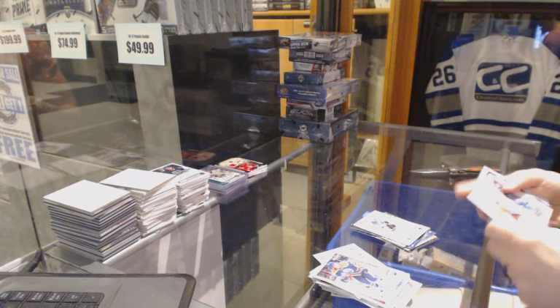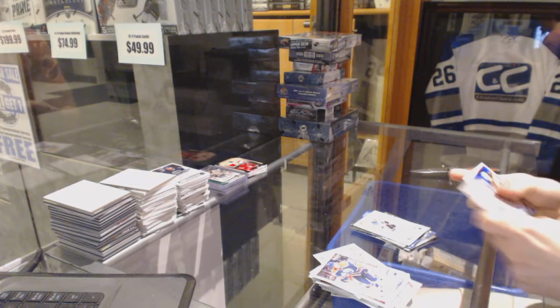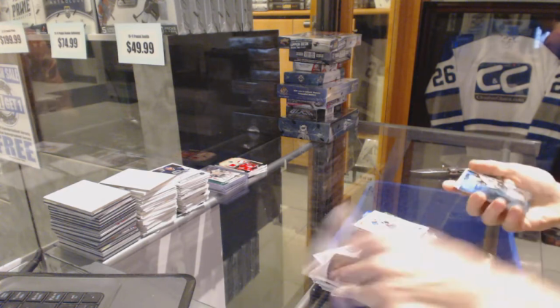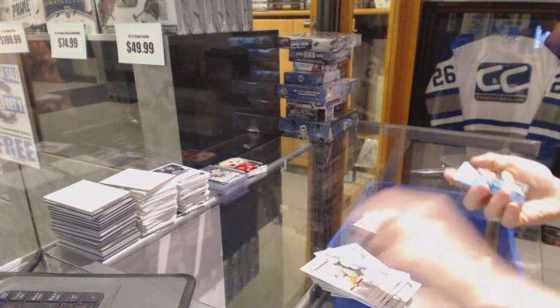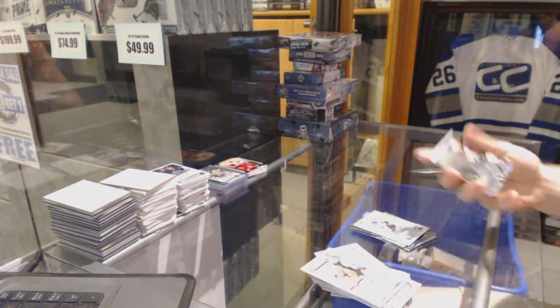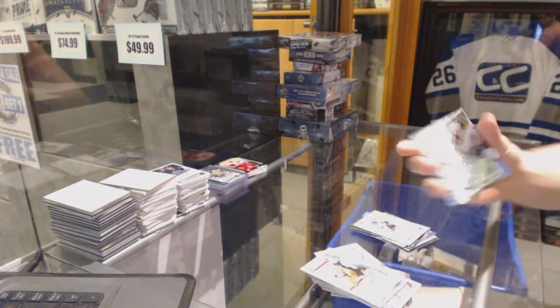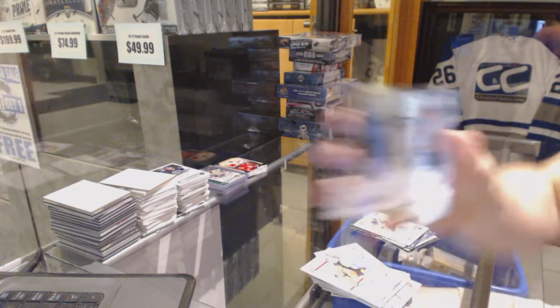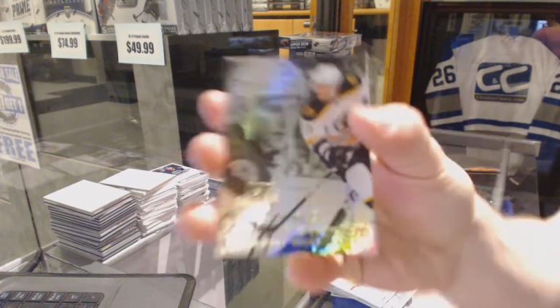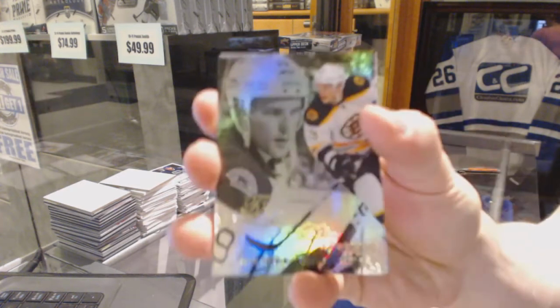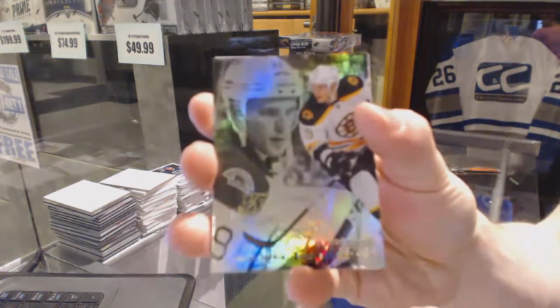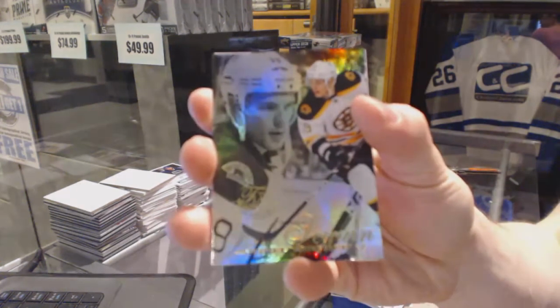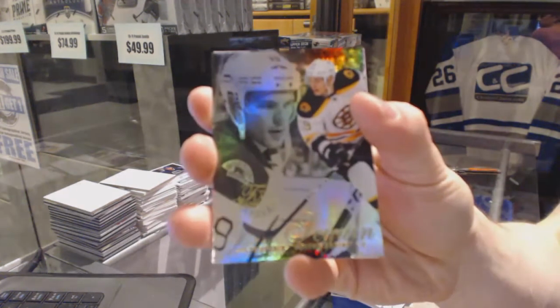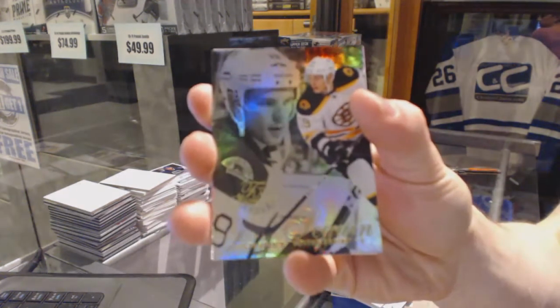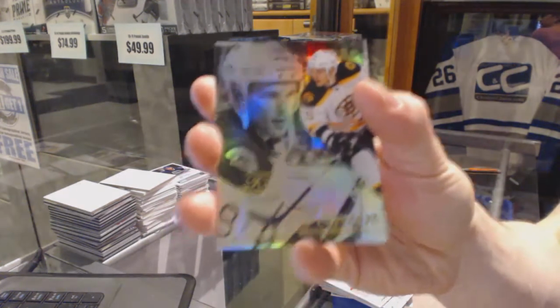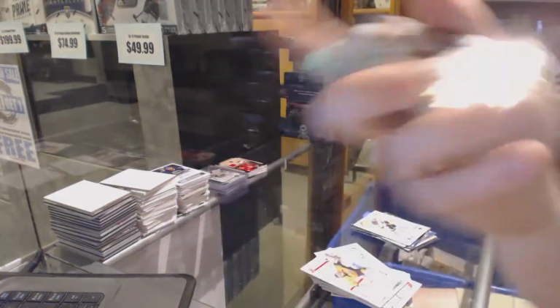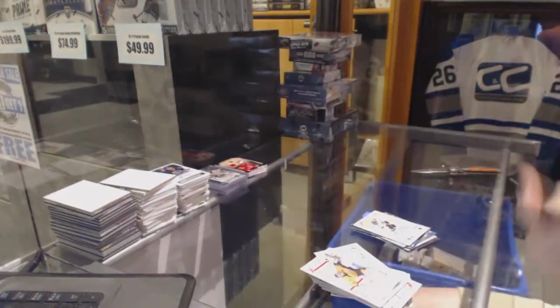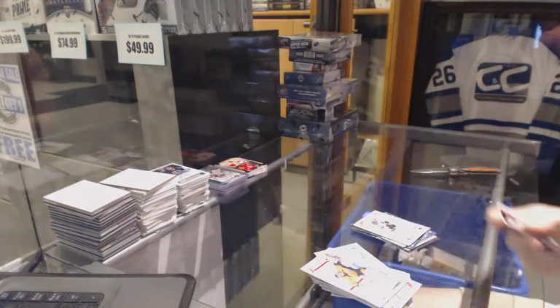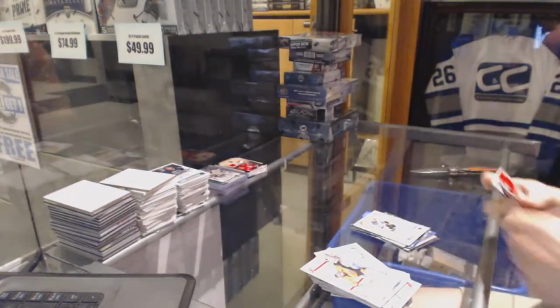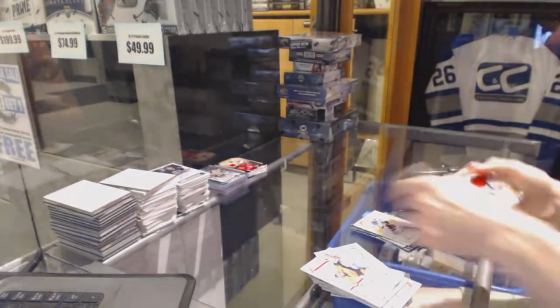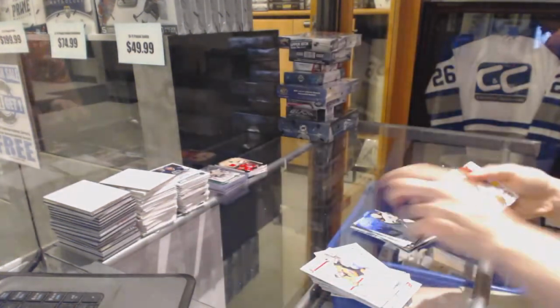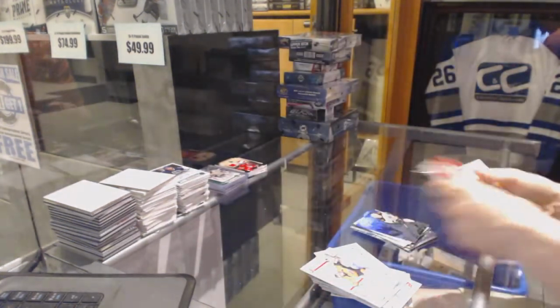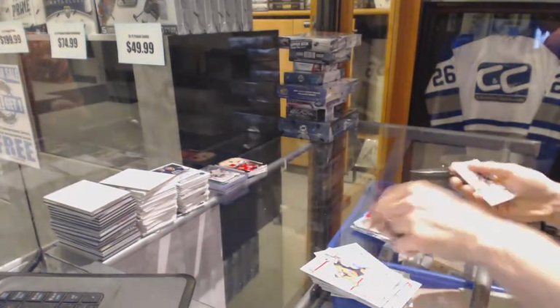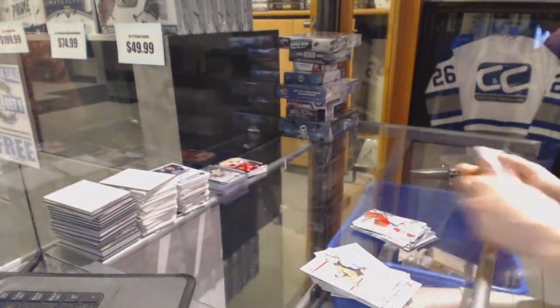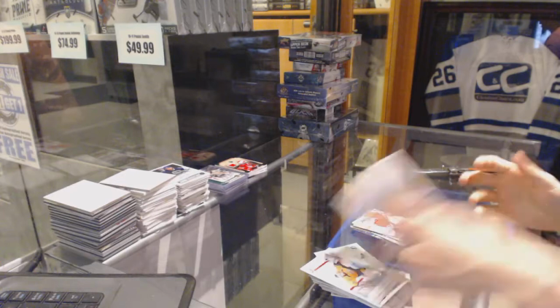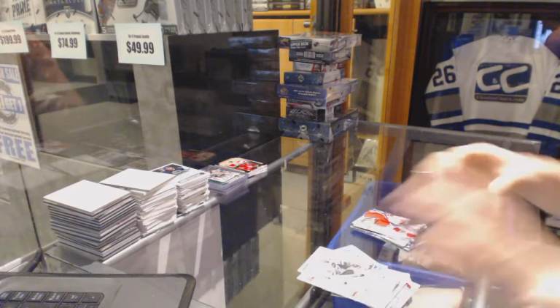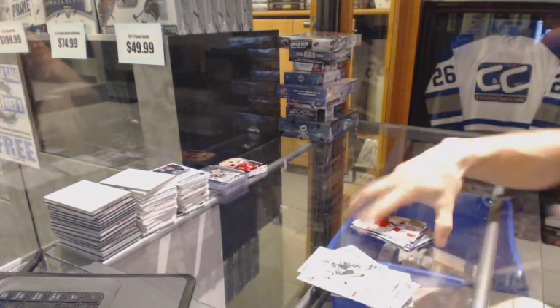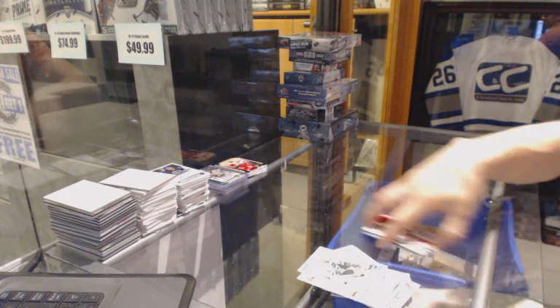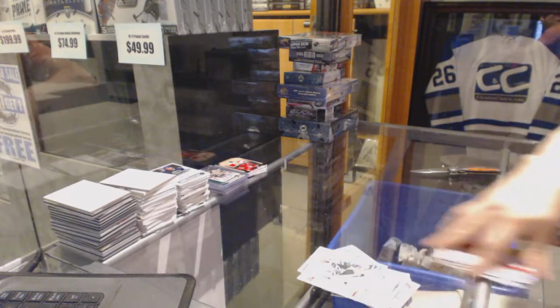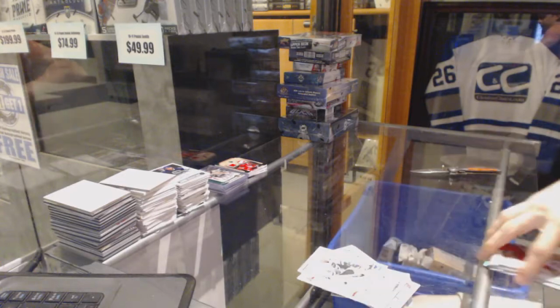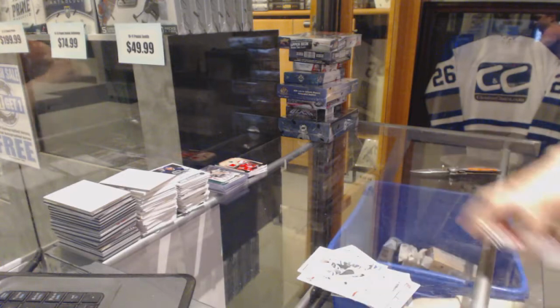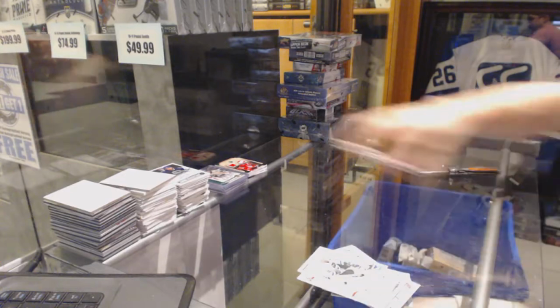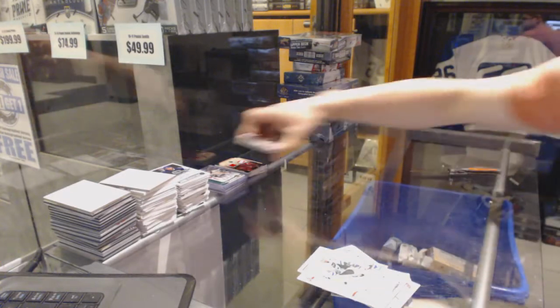And we get a Flair Showcase for the Boston Bruins — Tyler Seguin. And a retro for the Canadiens — Carey Price.